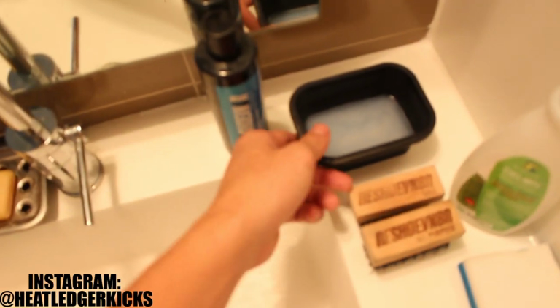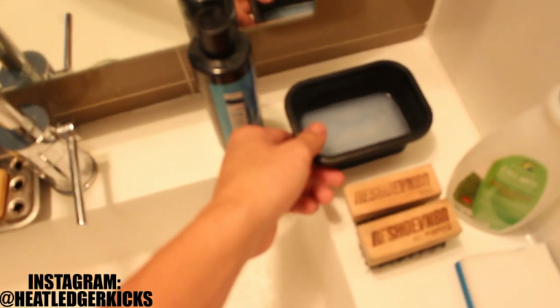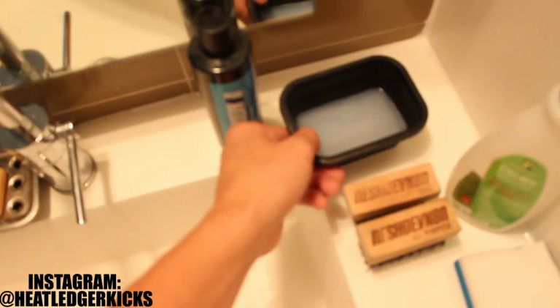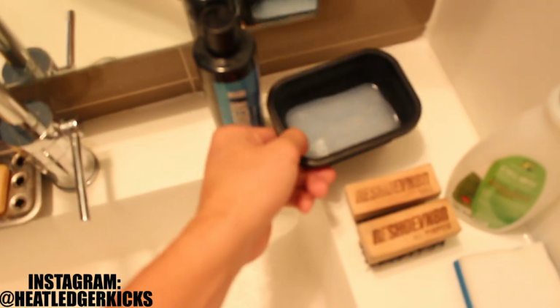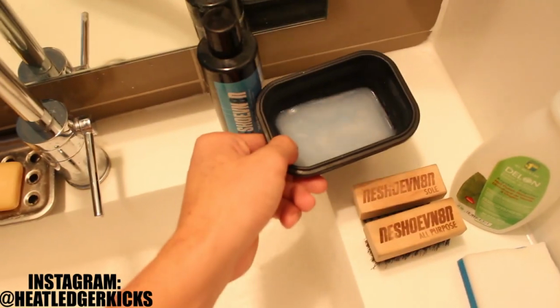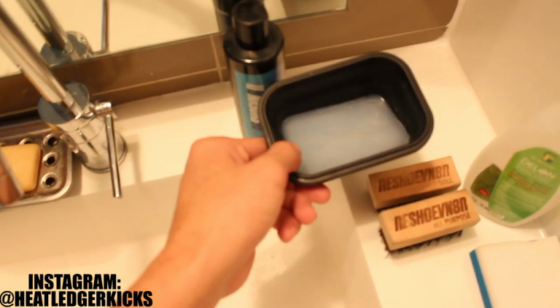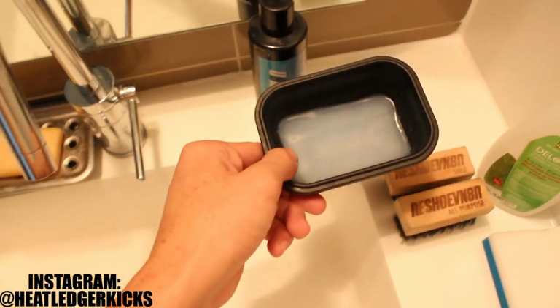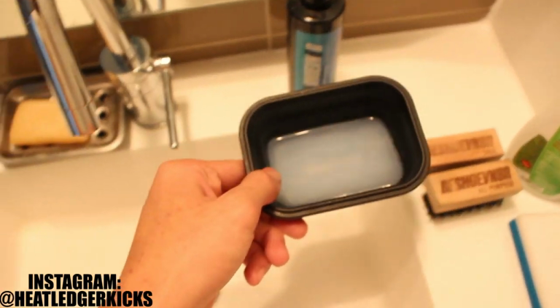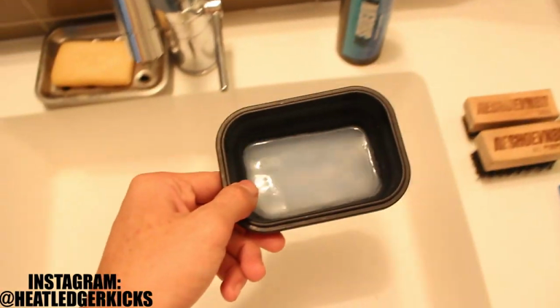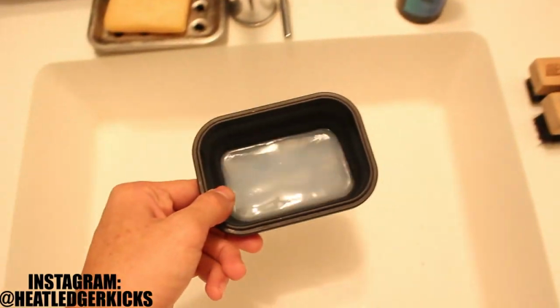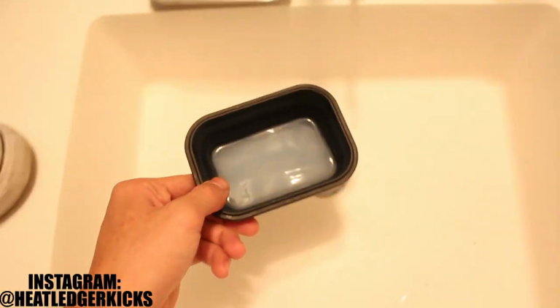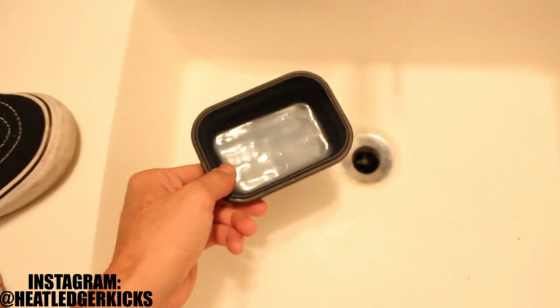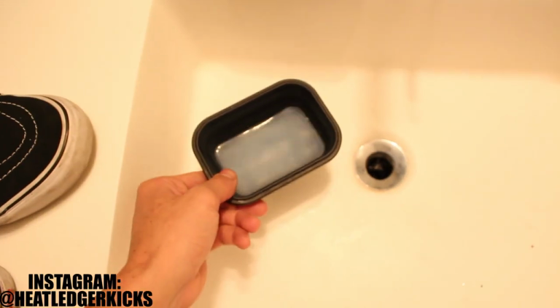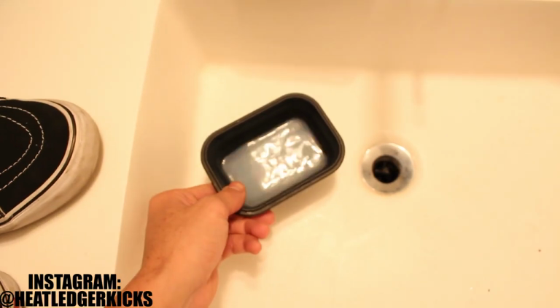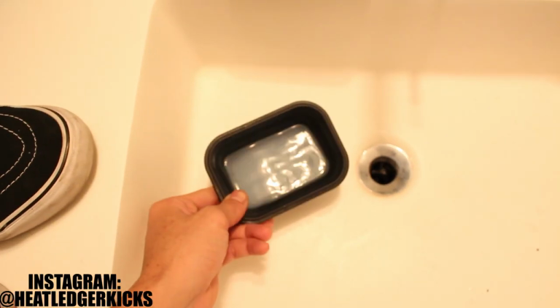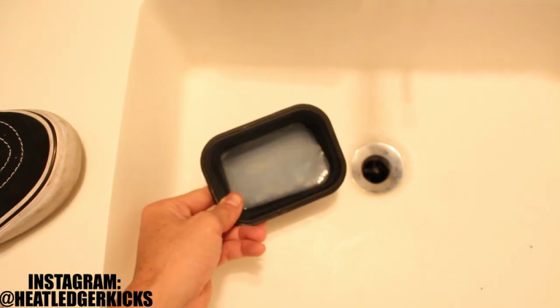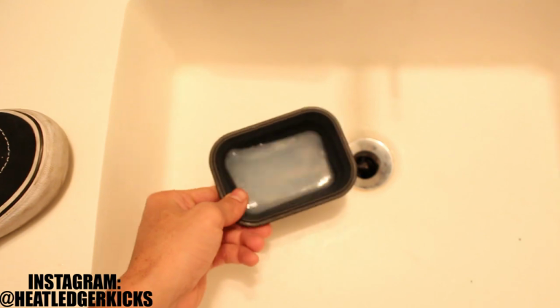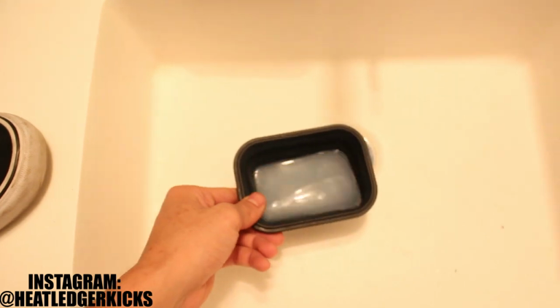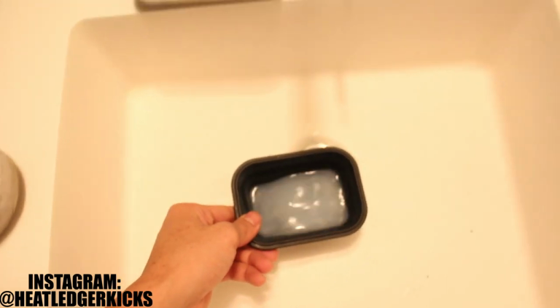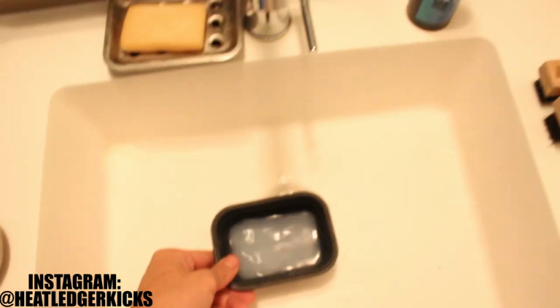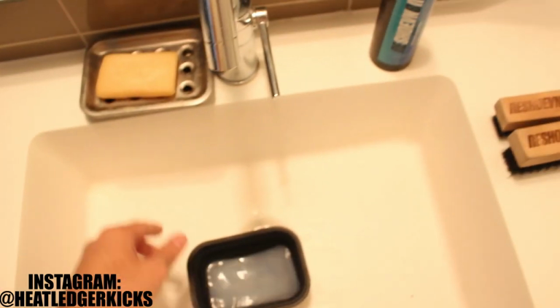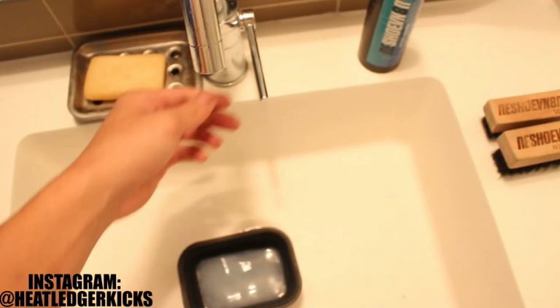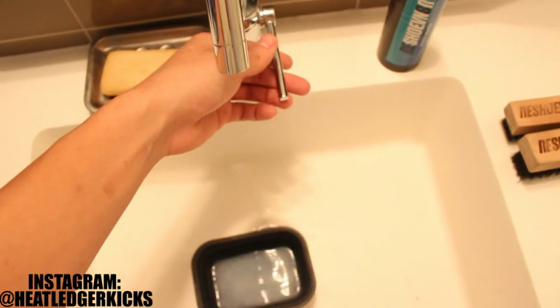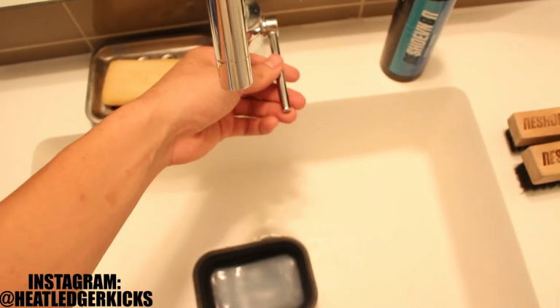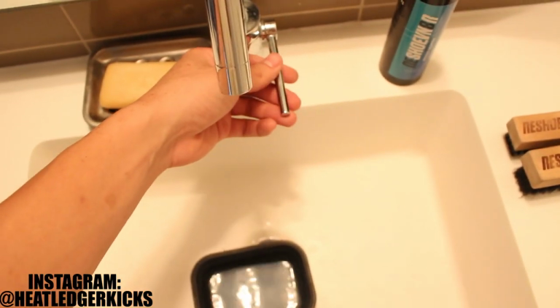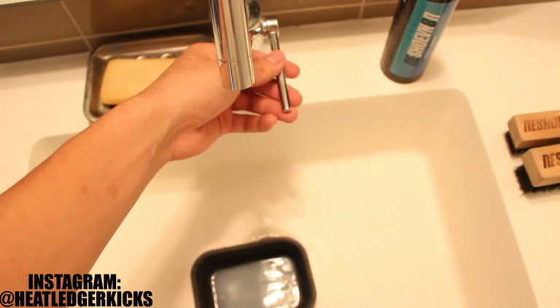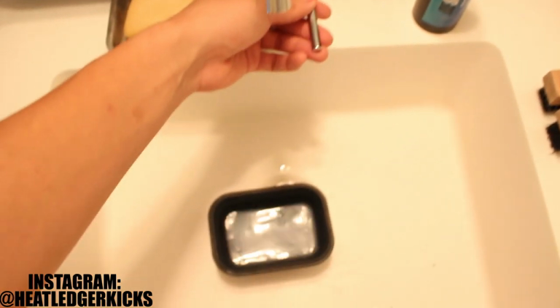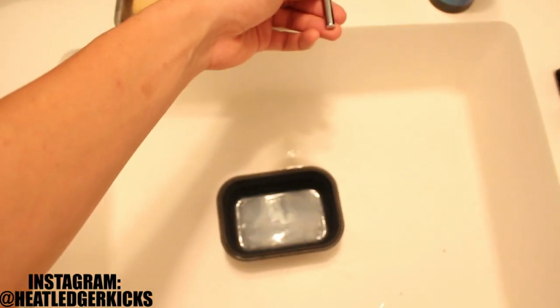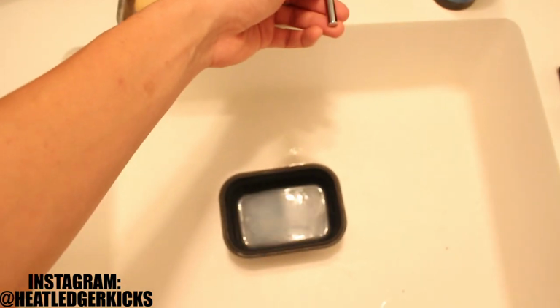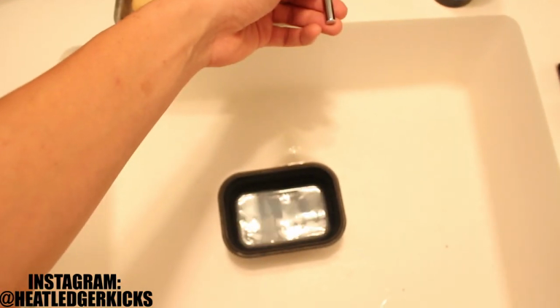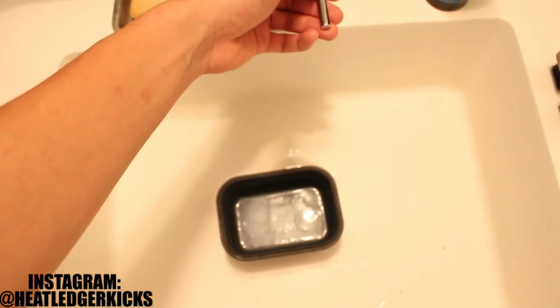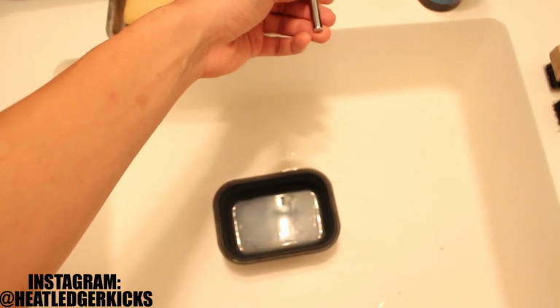Alright, so without further ado, let's get started. I've already added a bit of the solution in here, and all I'm going to do is add some water, and let's get cleaning.